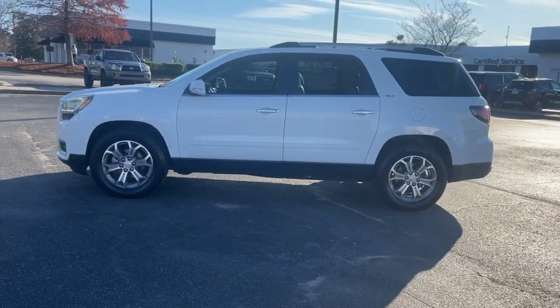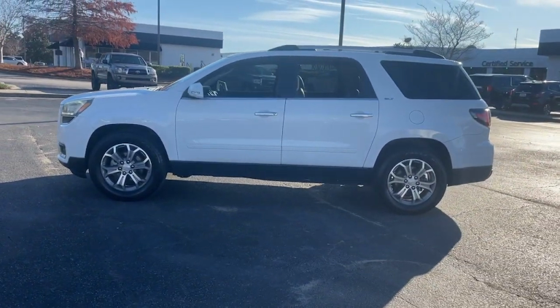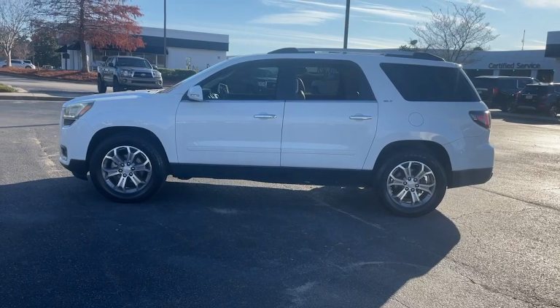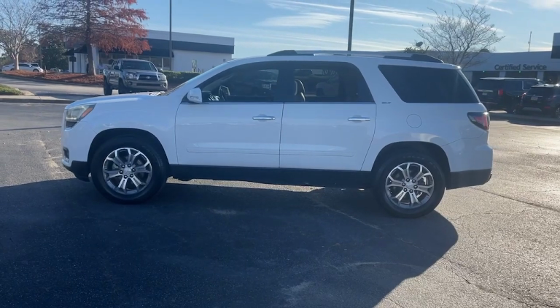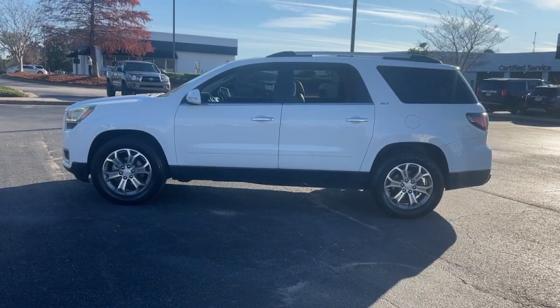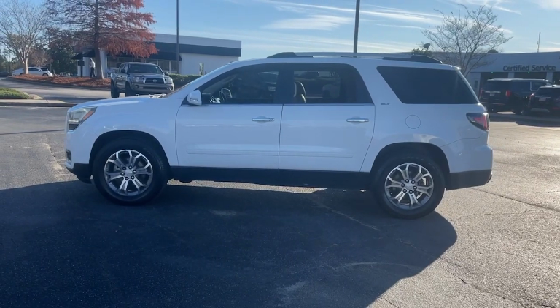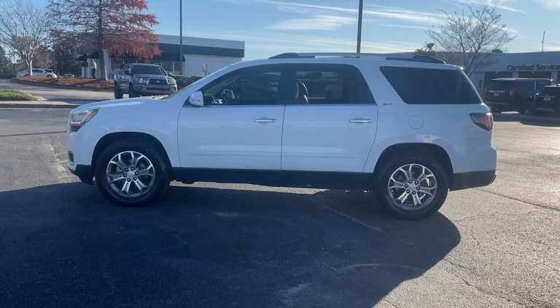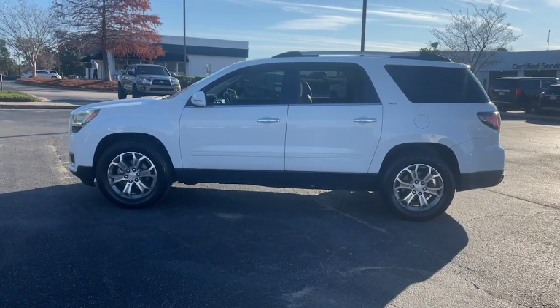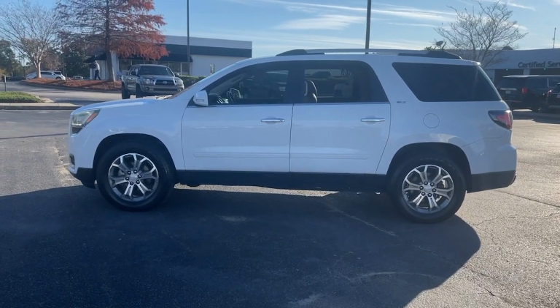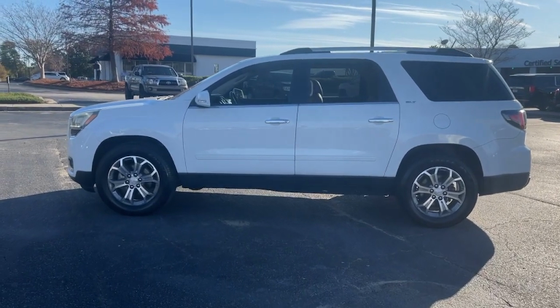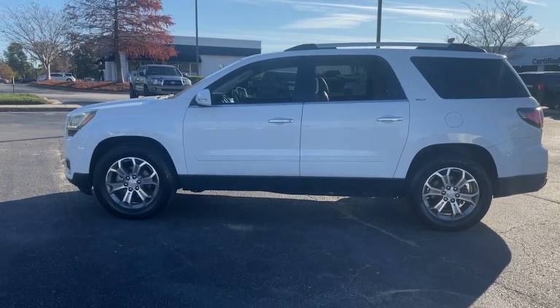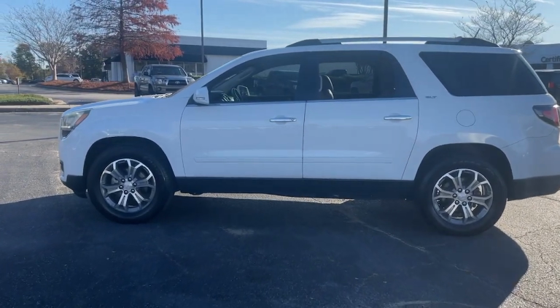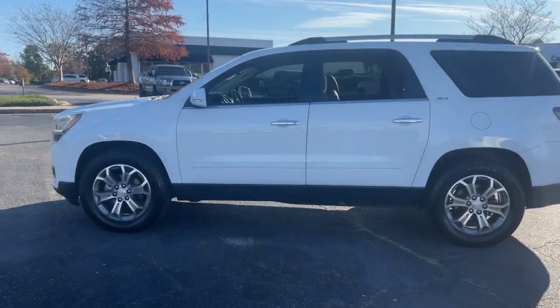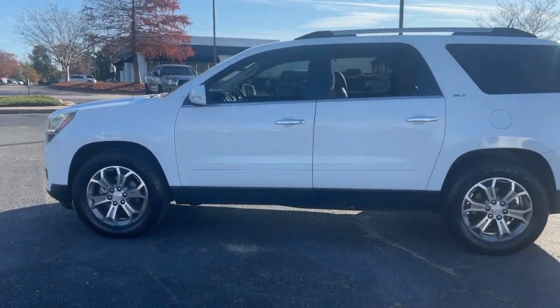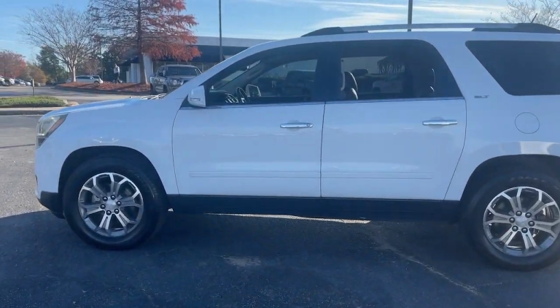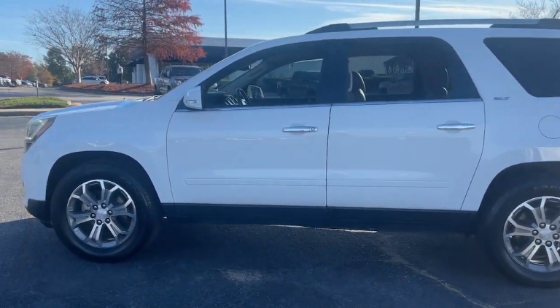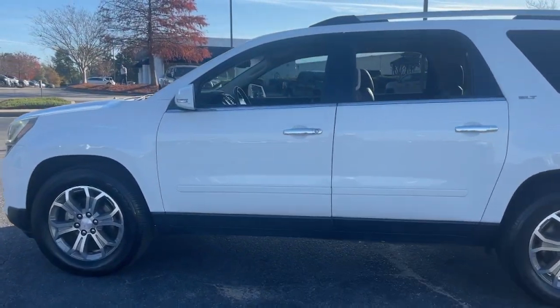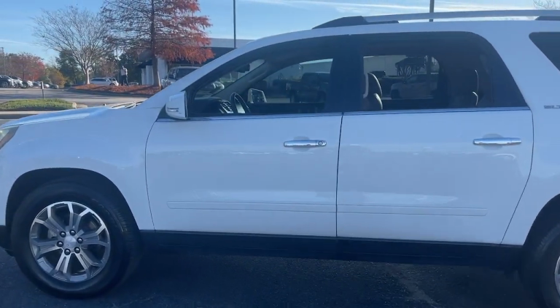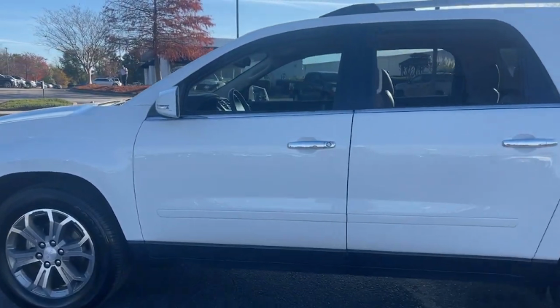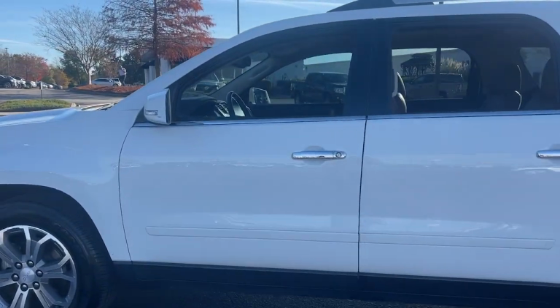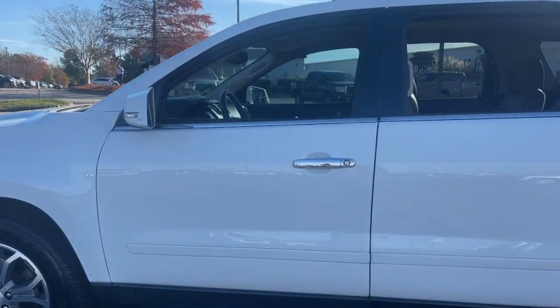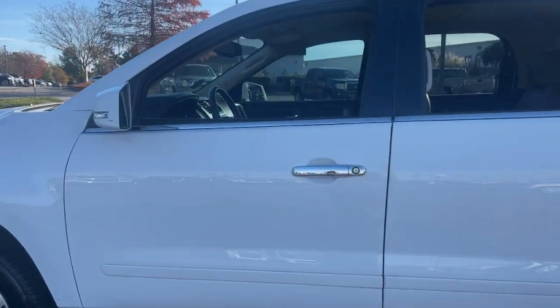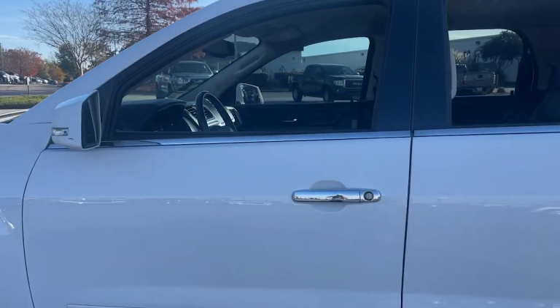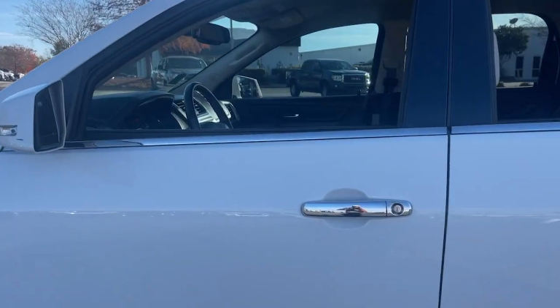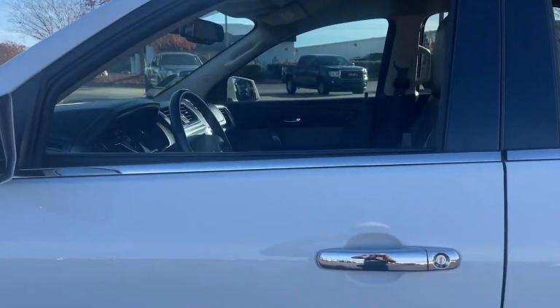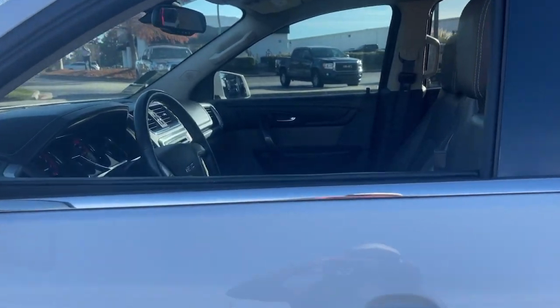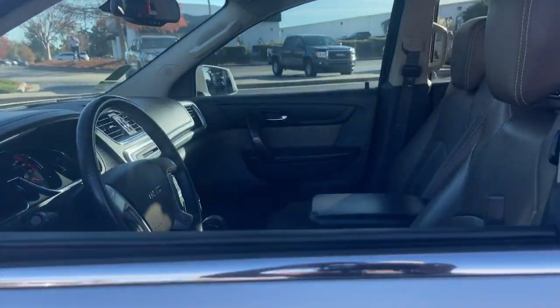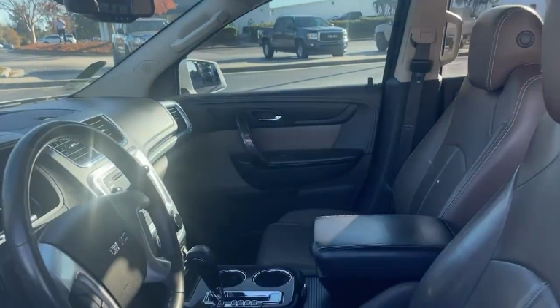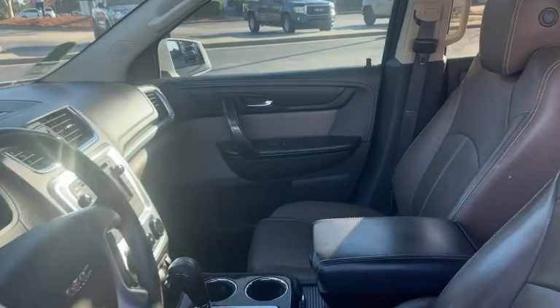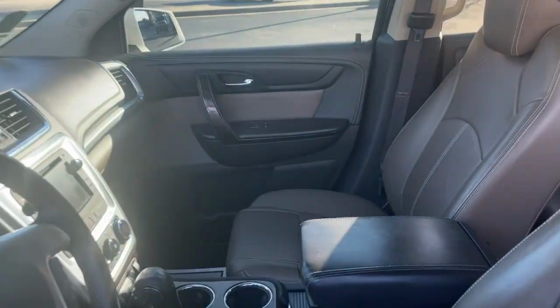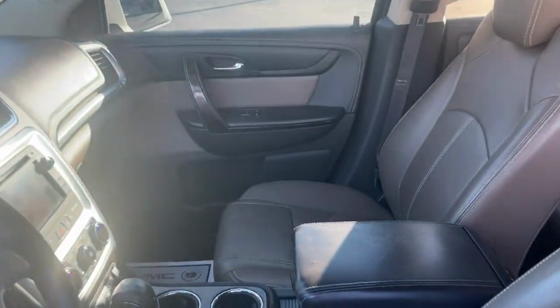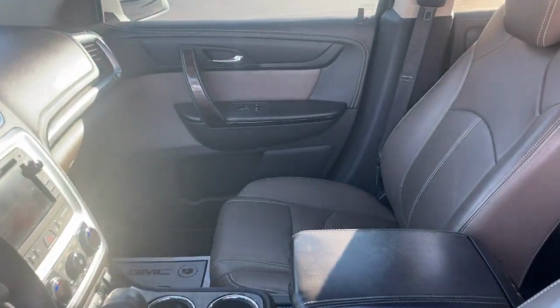A host of desirable creature comforts and impressive safety features are at your command in this attractive, versatile vehicle.